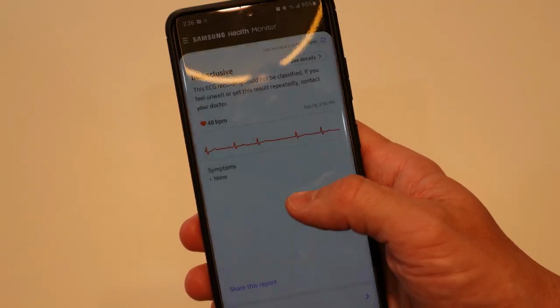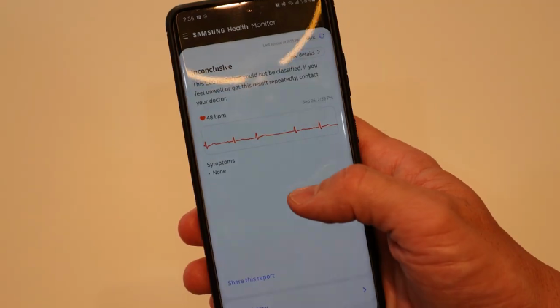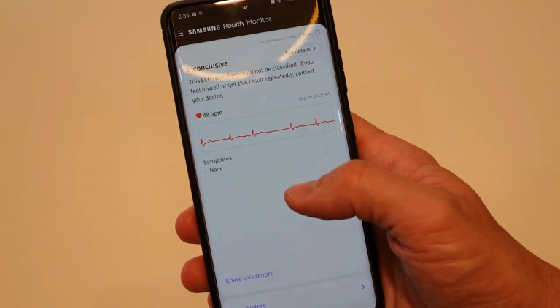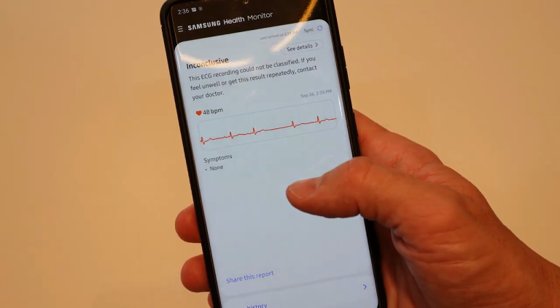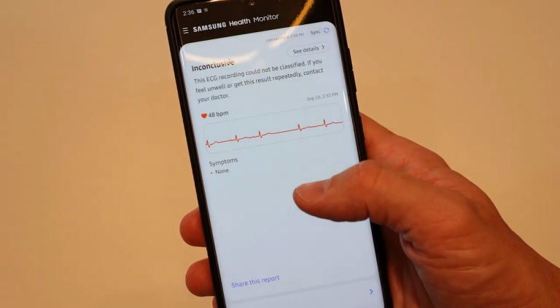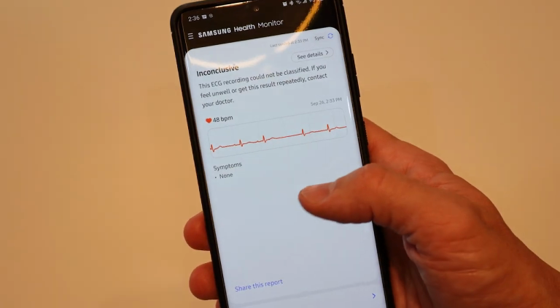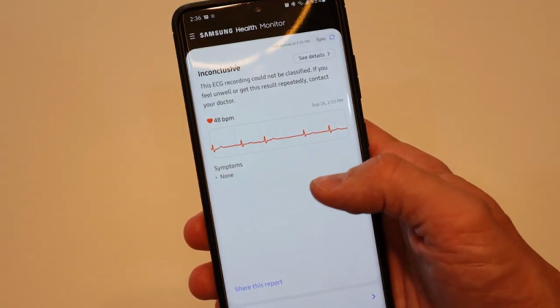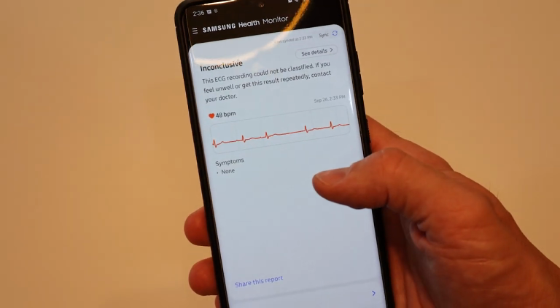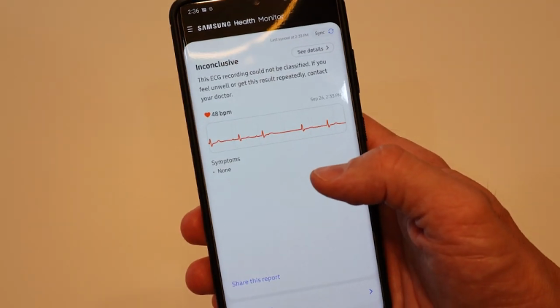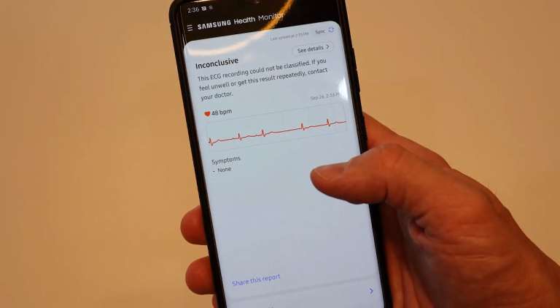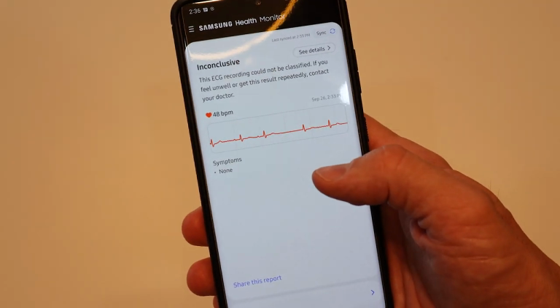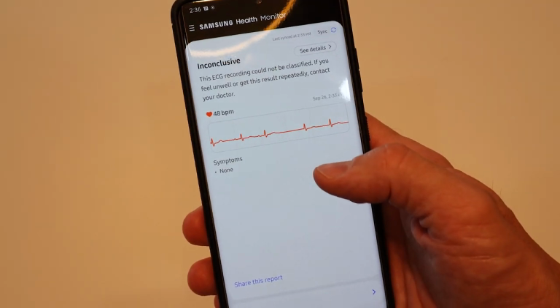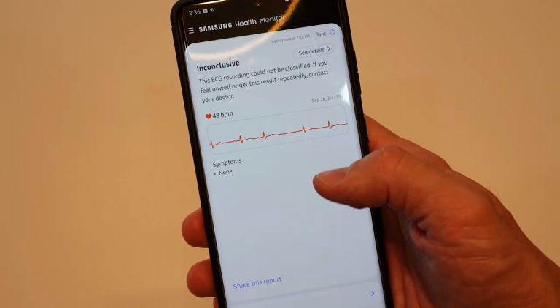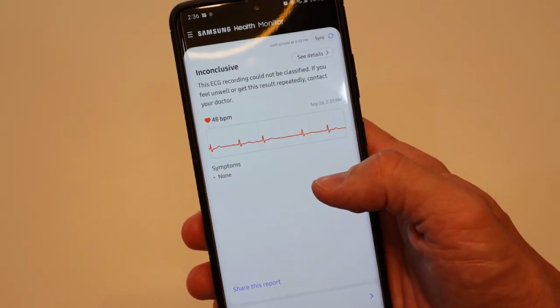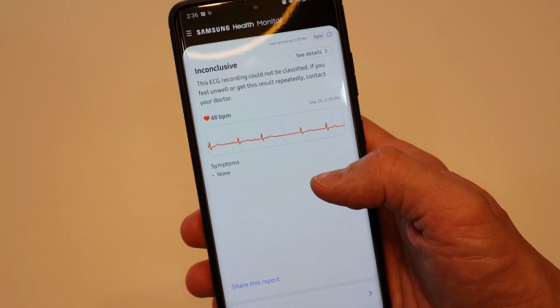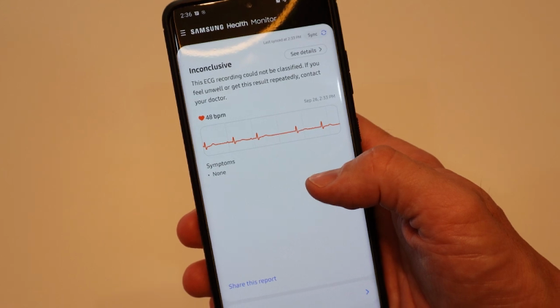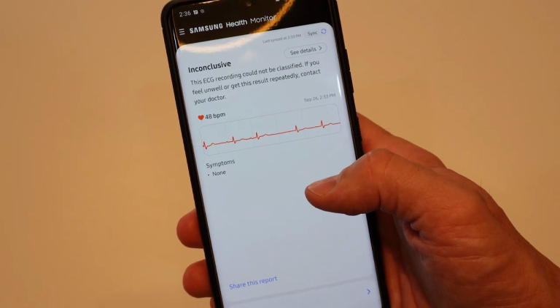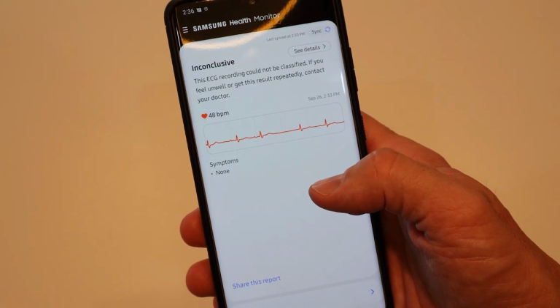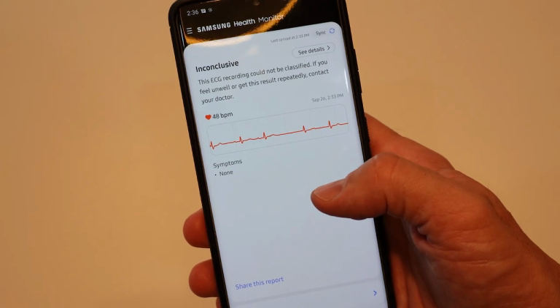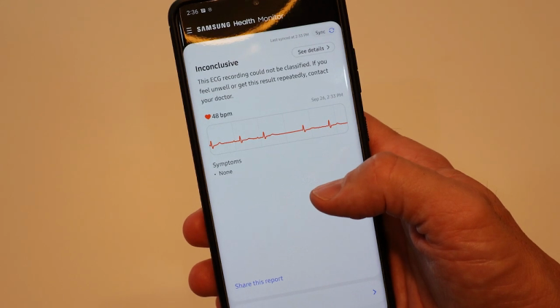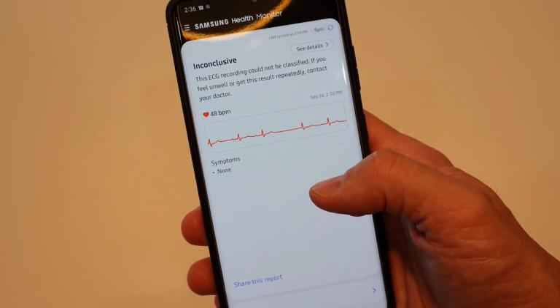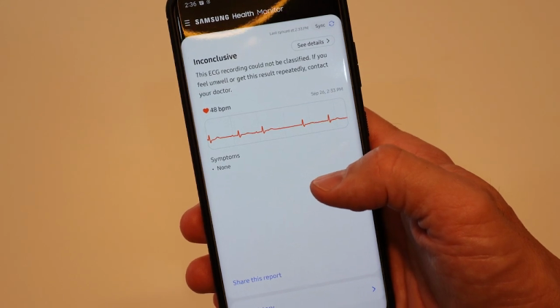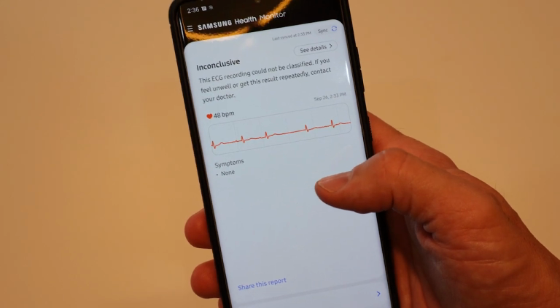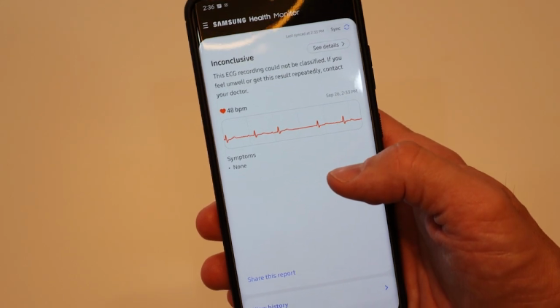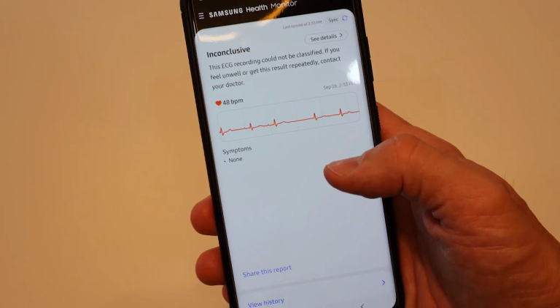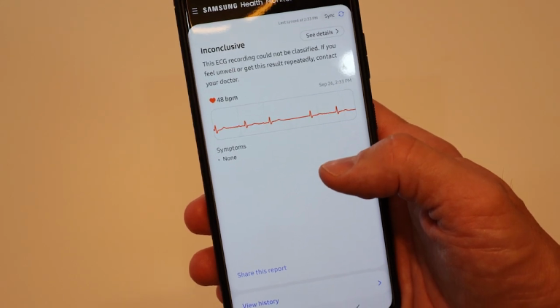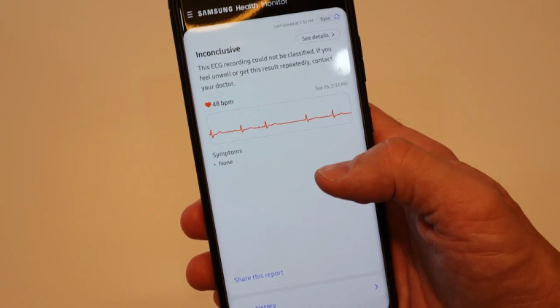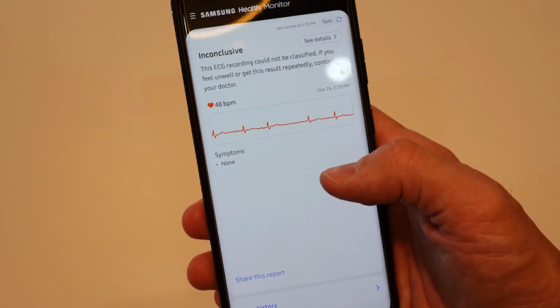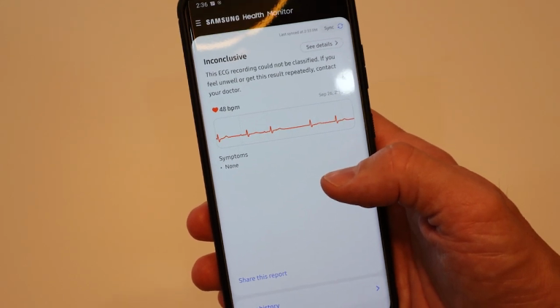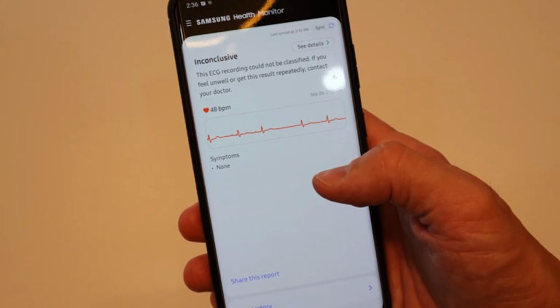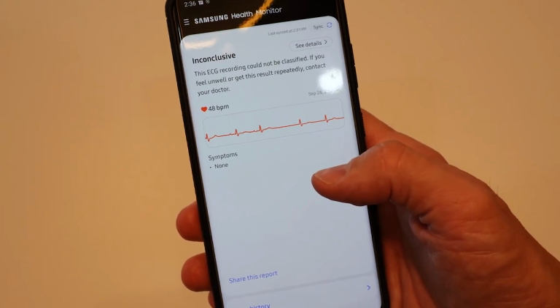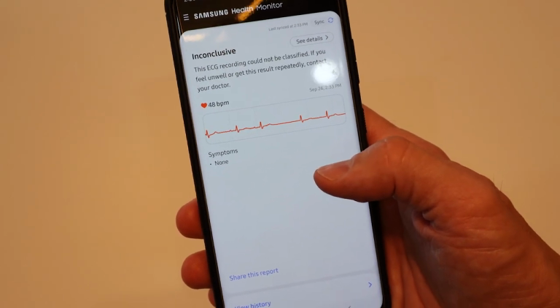I used the Cardia Mobile and it said possible AFib this time. Immediately after, the EKG on the watch showed inconclusive. I'm a little surprised it didn't say possible AFib — it has said that before with the Samsung watch, but not this time. So there's a little disparity between this device and the Cardia Mobile, but to be fair, my rhythm is still a mess, so it's hard to tell what's right and what's not.